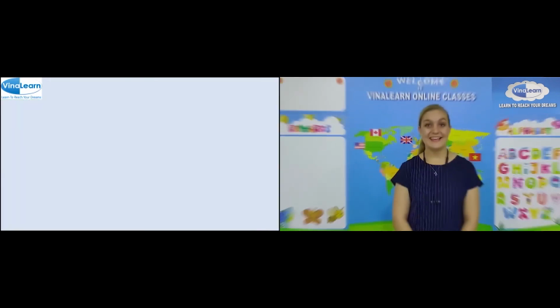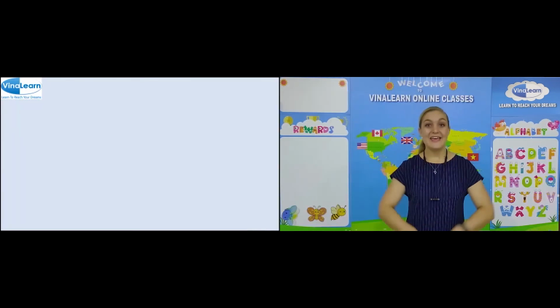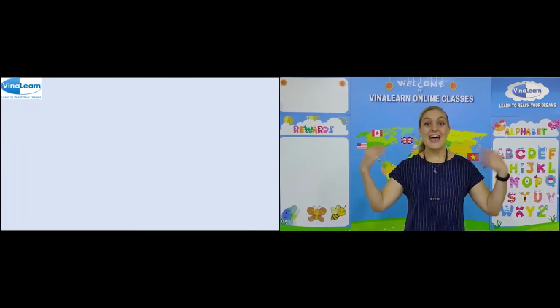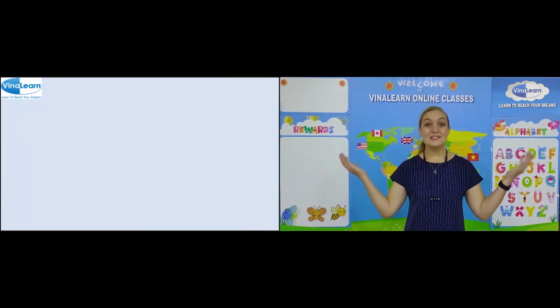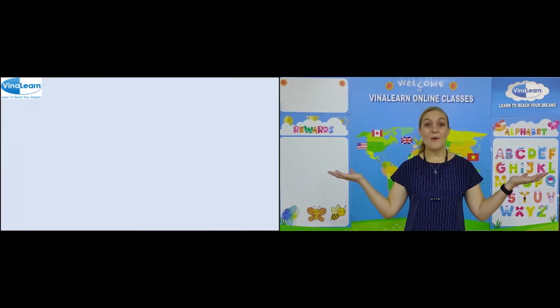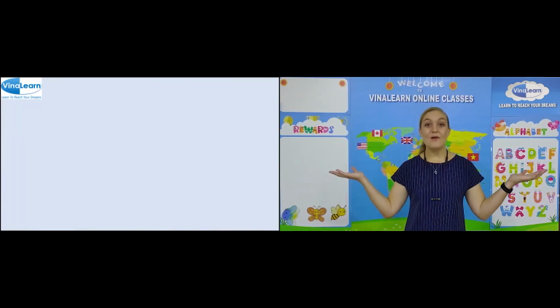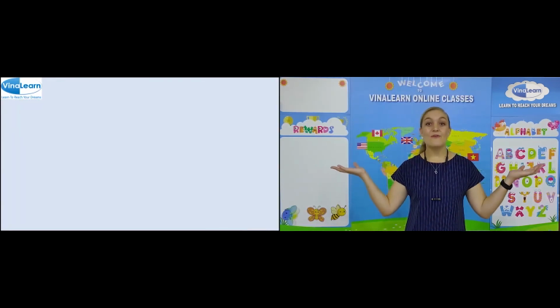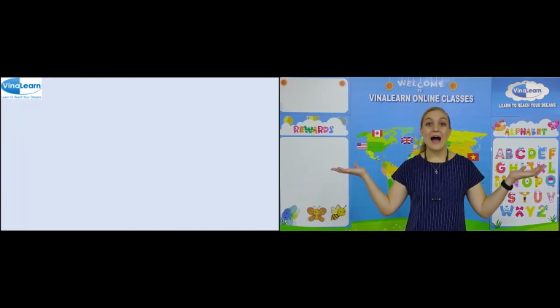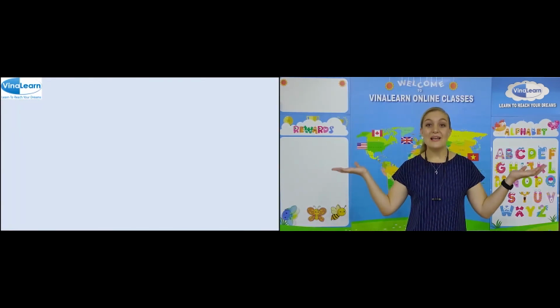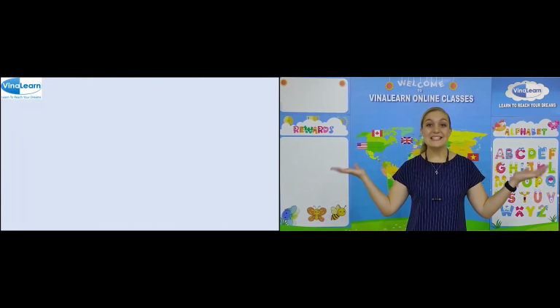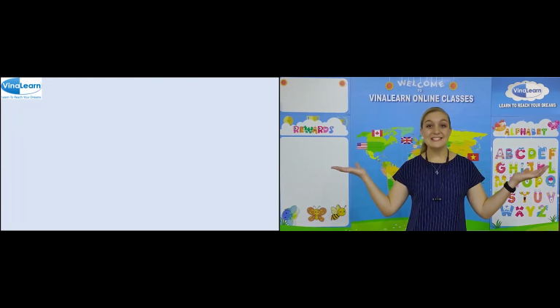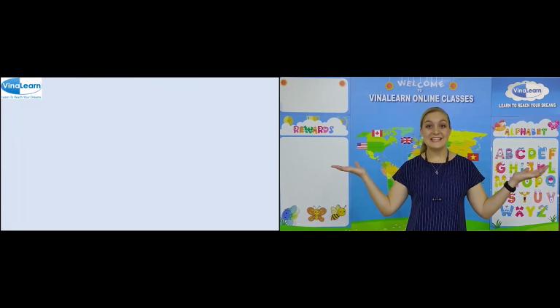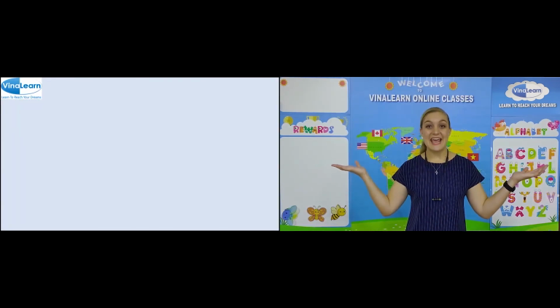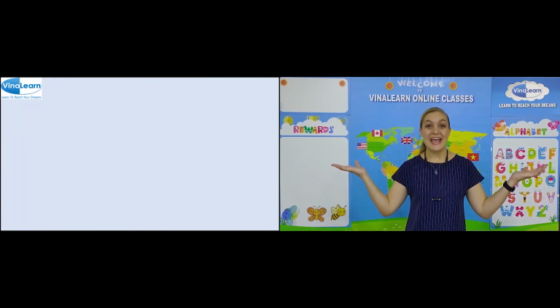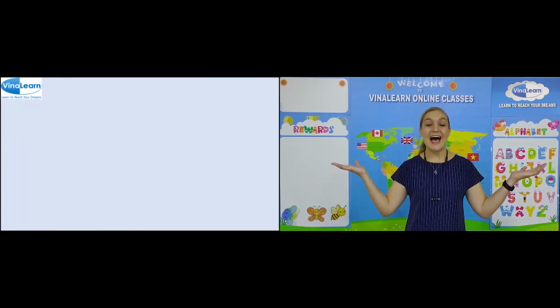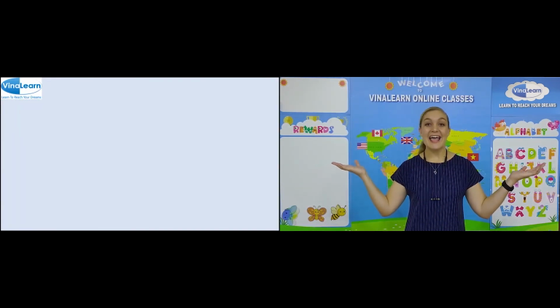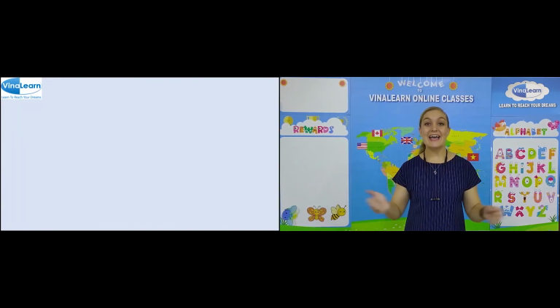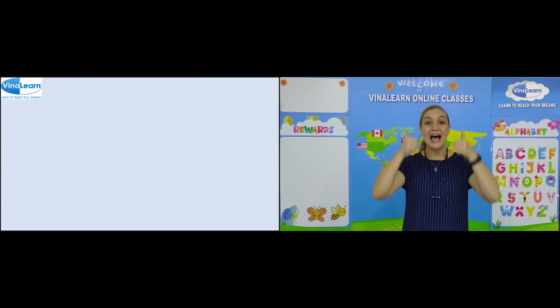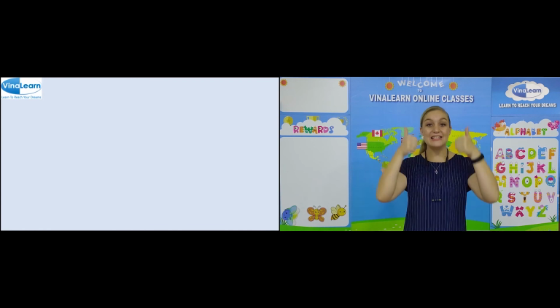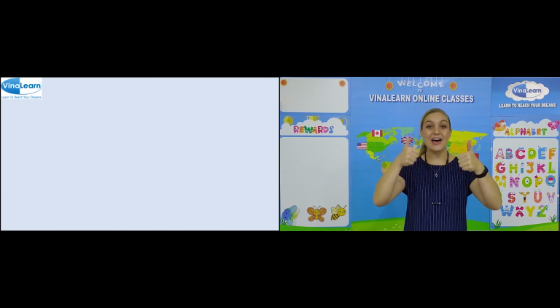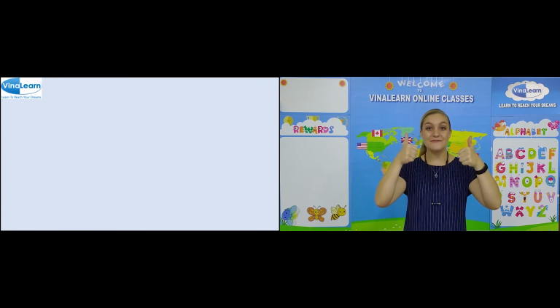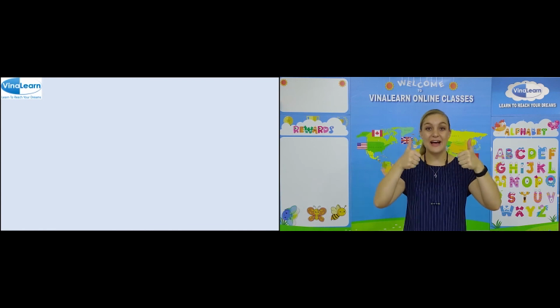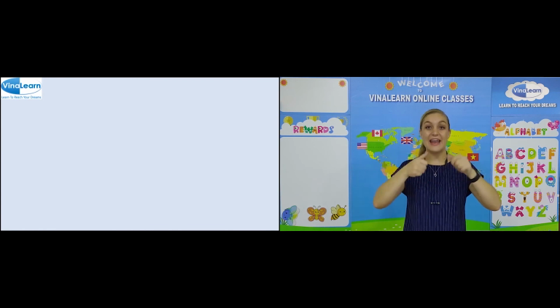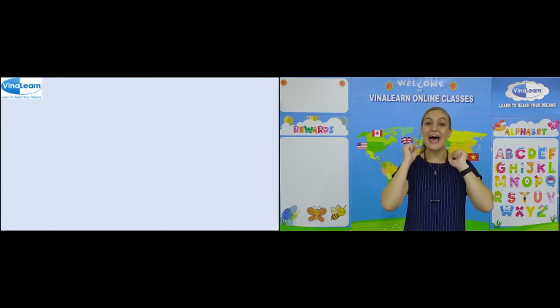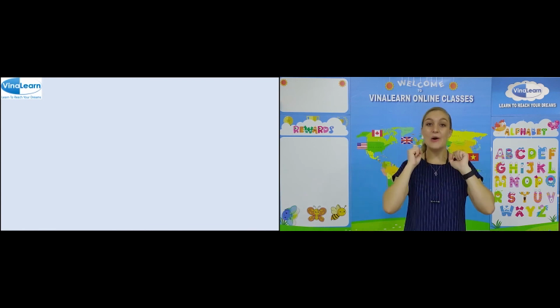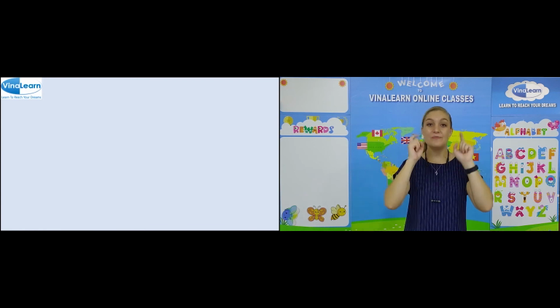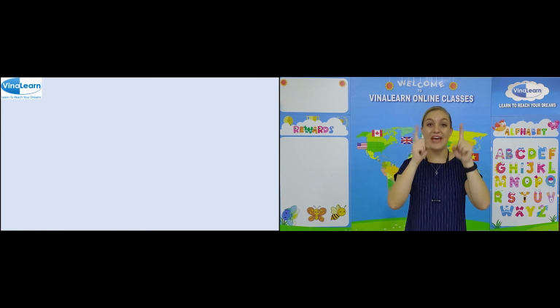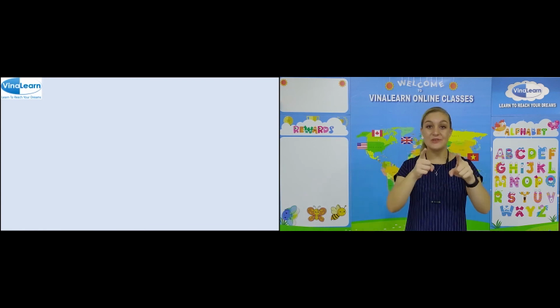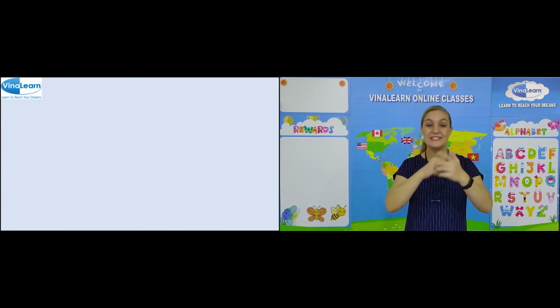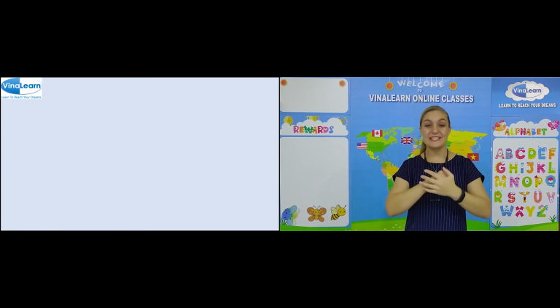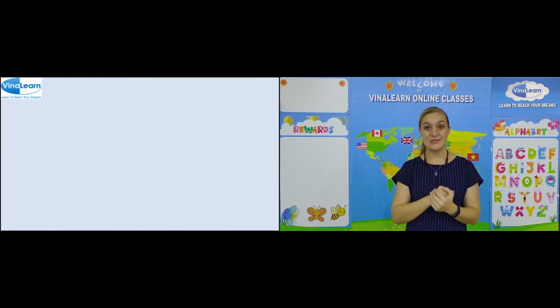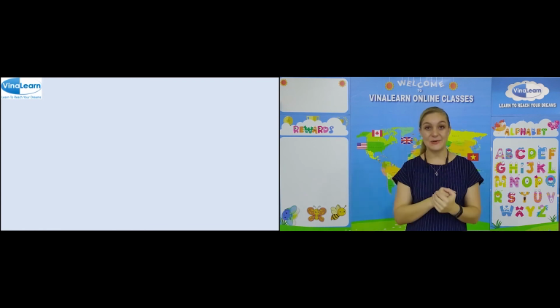That's all for our lesson today. I had a lot of fun. I hope that you did too.